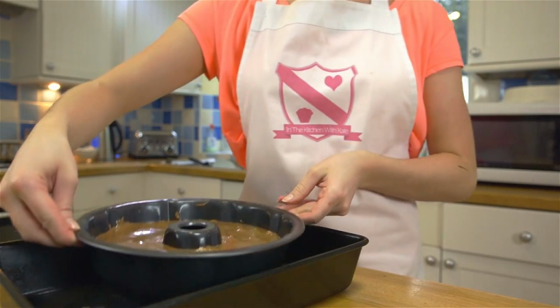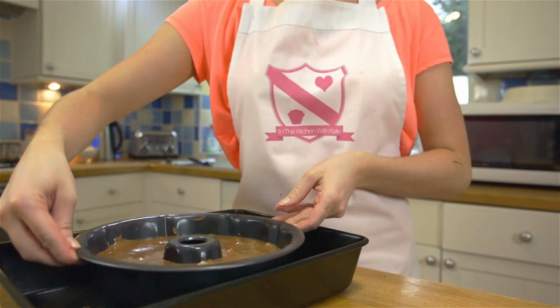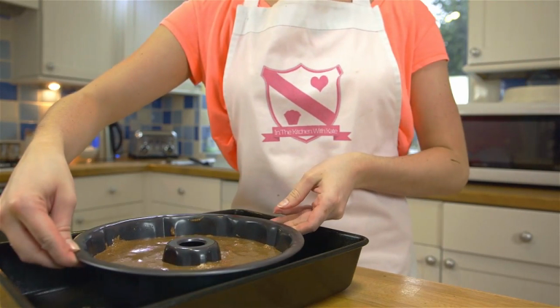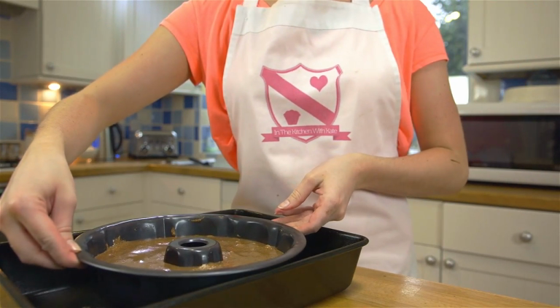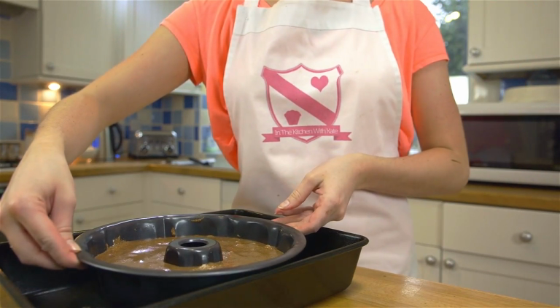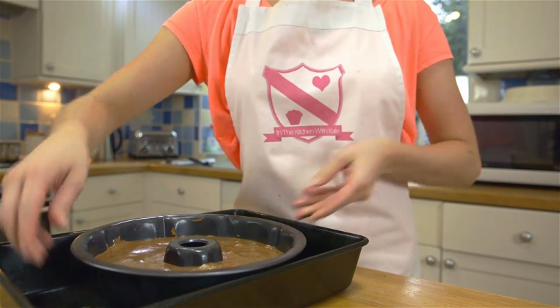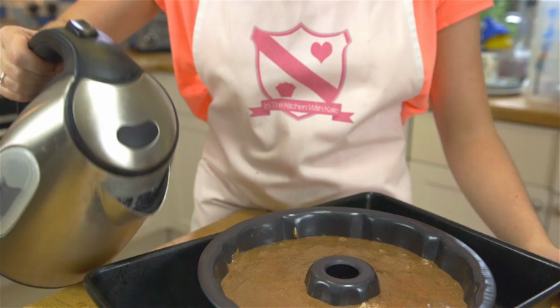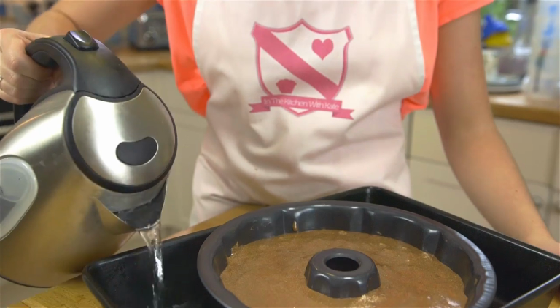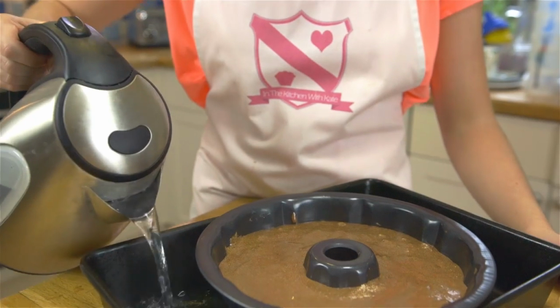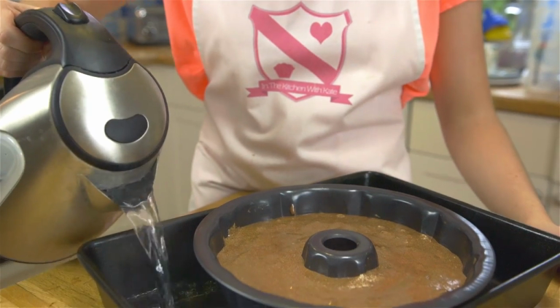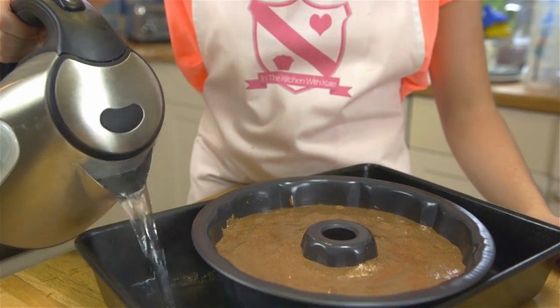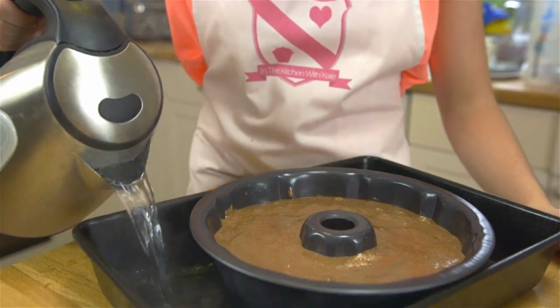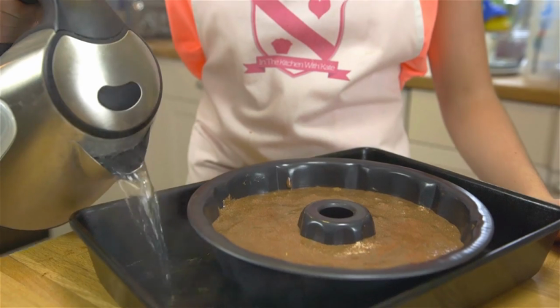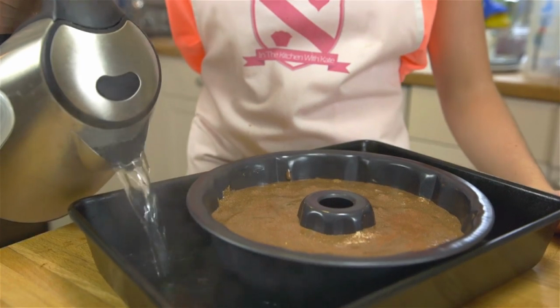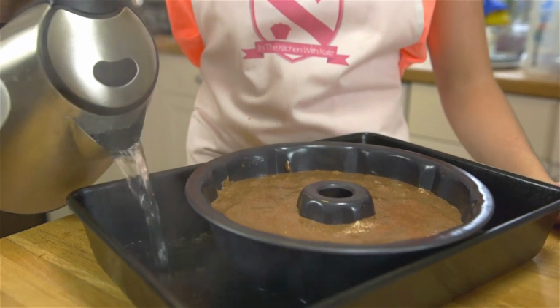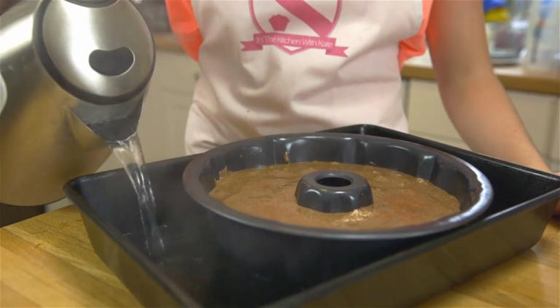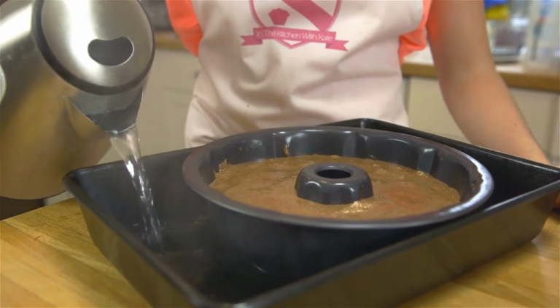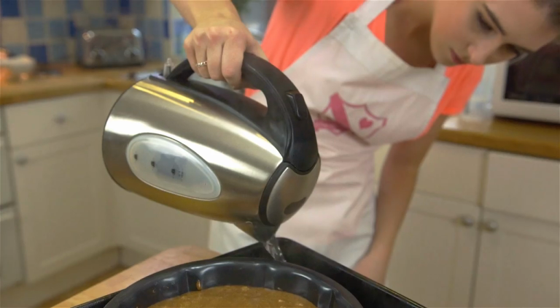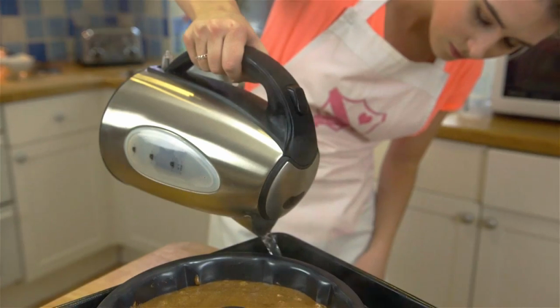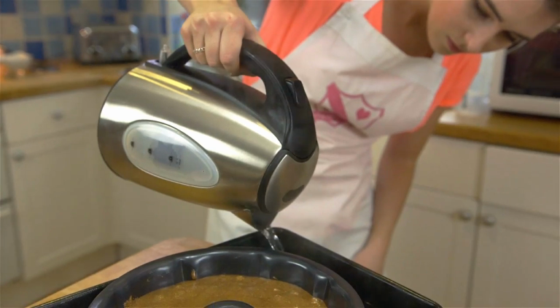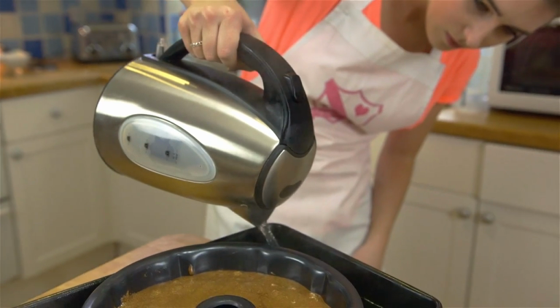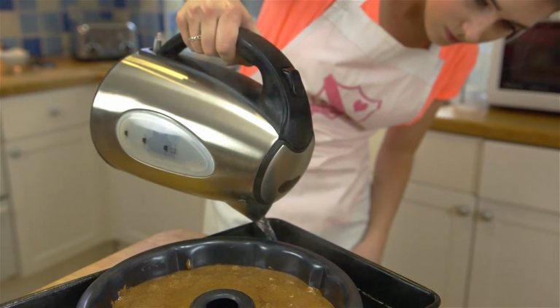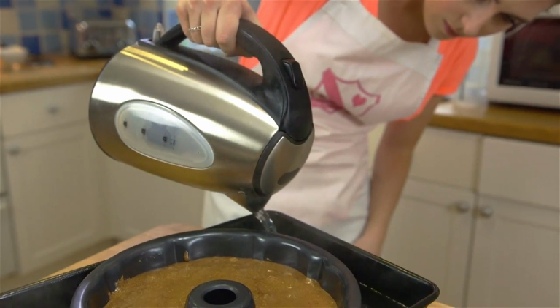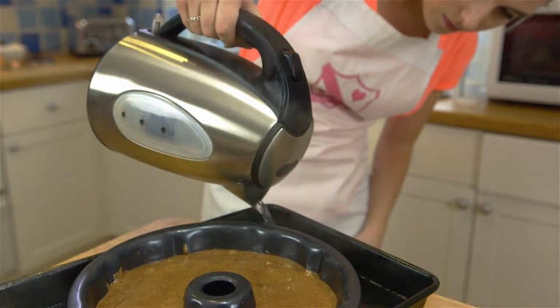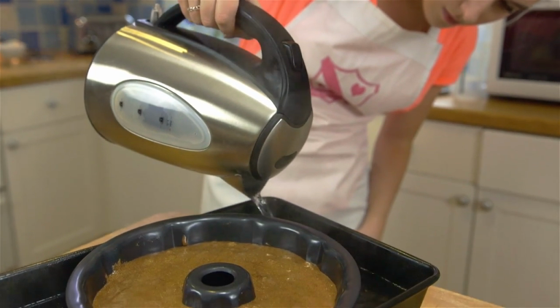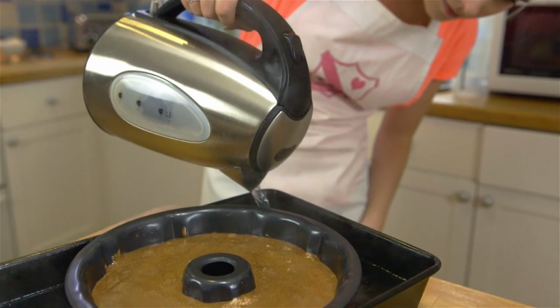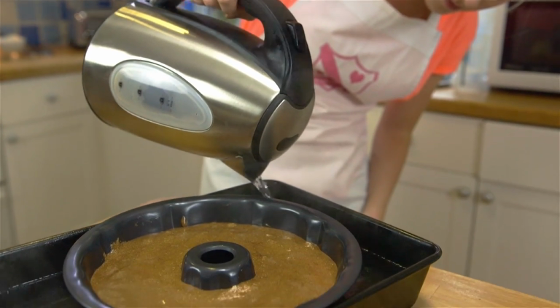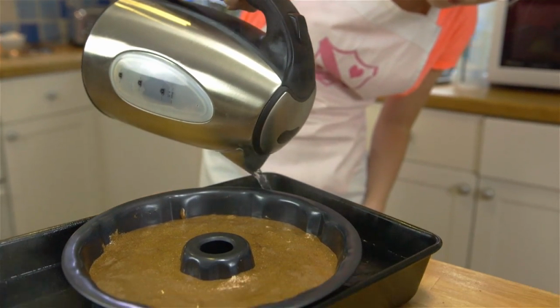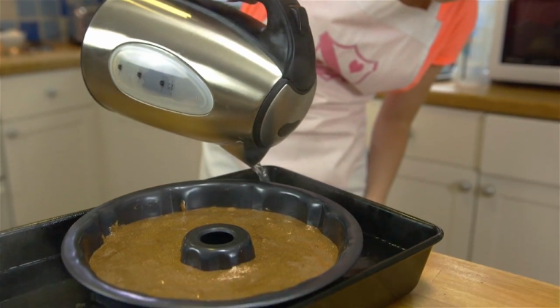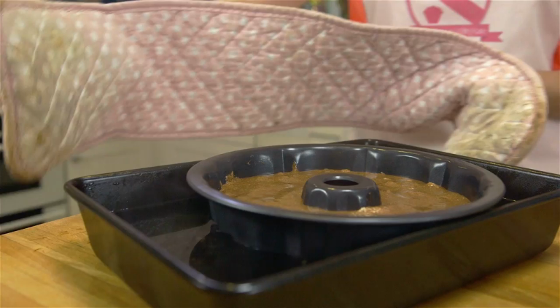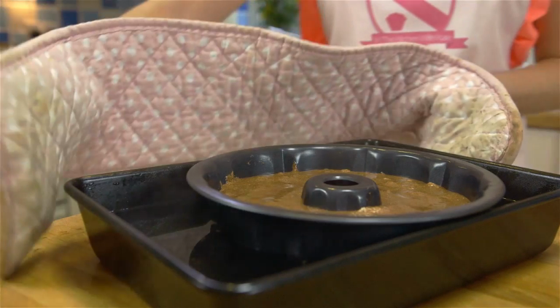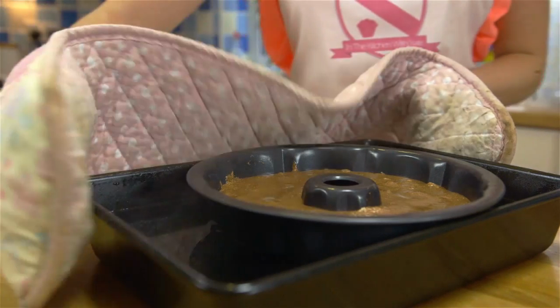Pour warm water from the kettle halfway up the tin and pop in the oven for about 35 to 40 minutes.